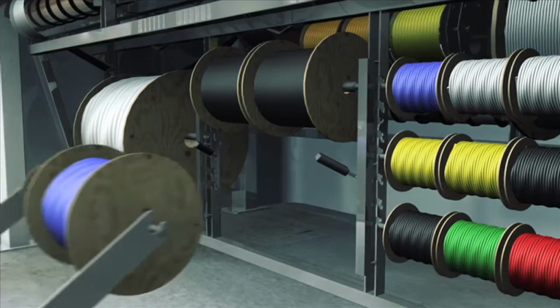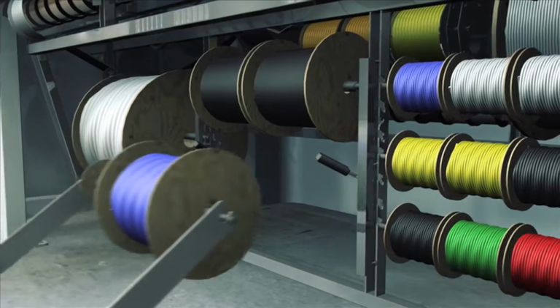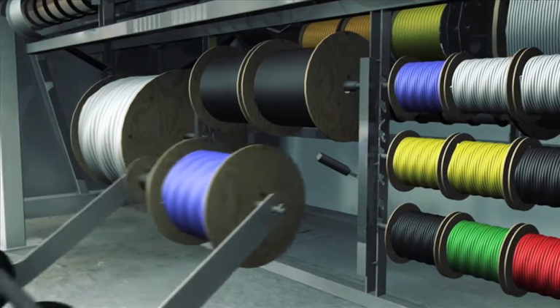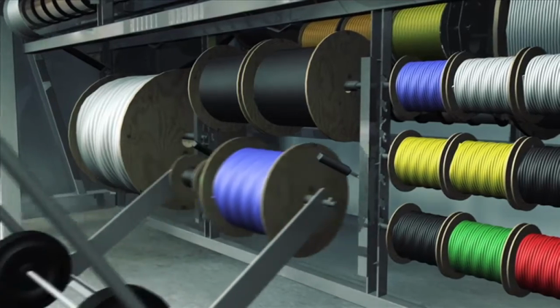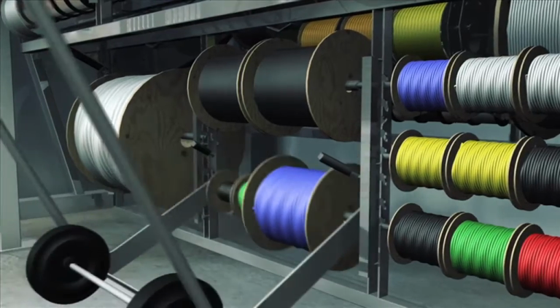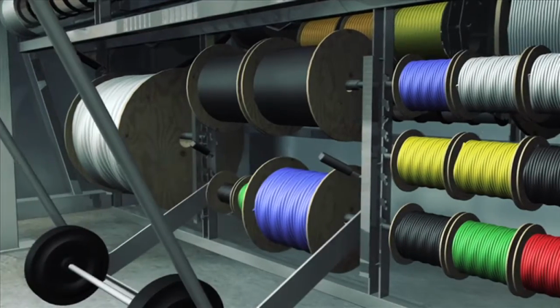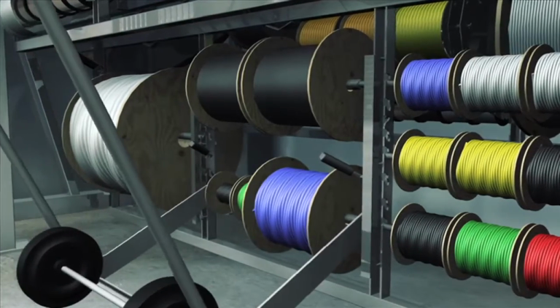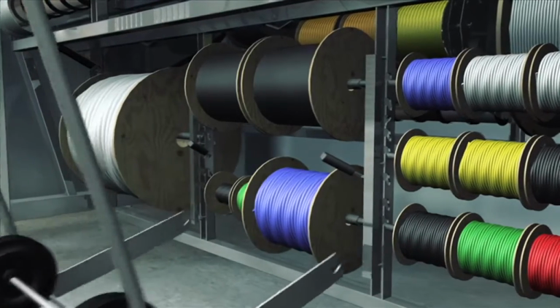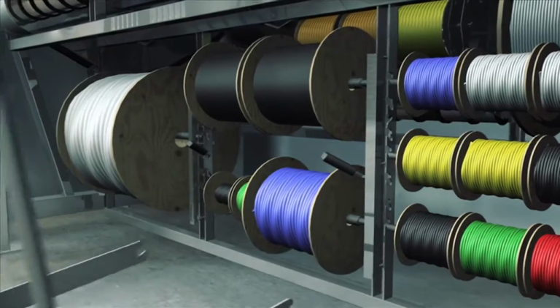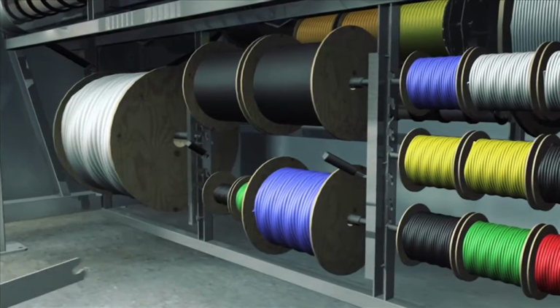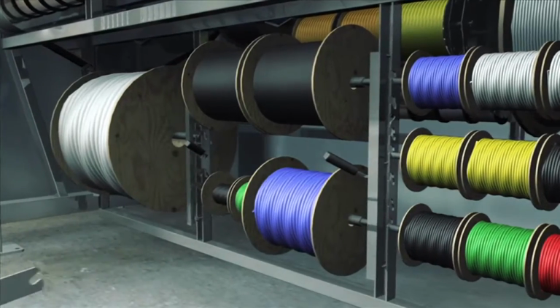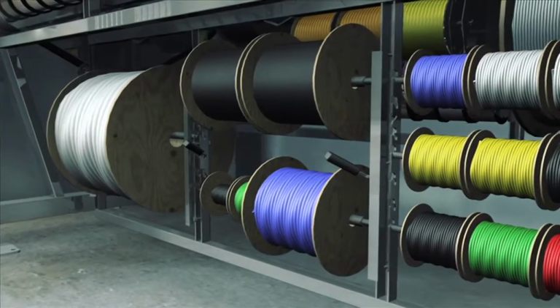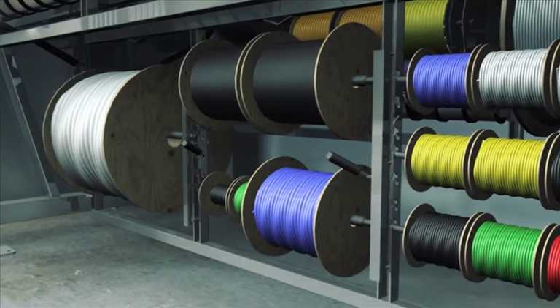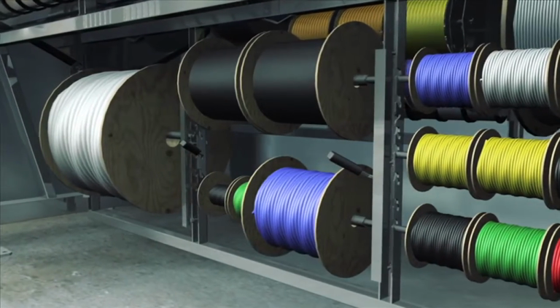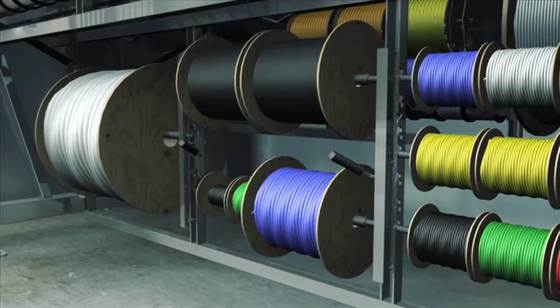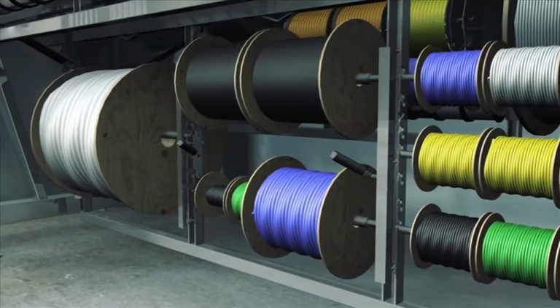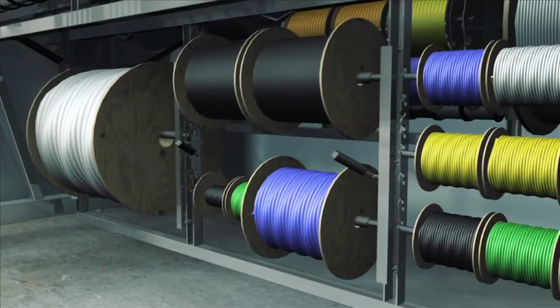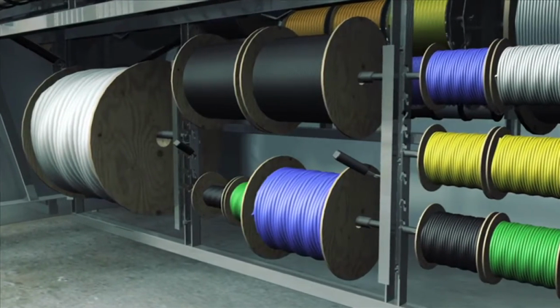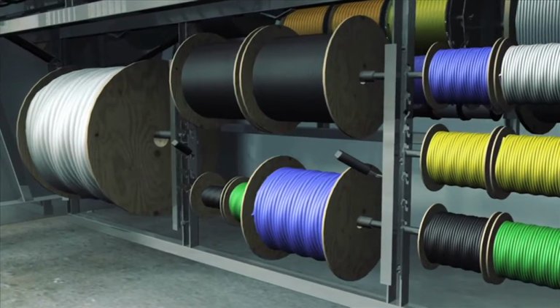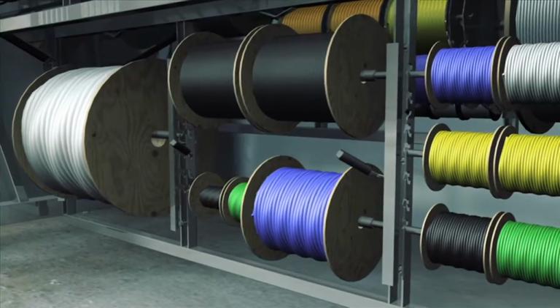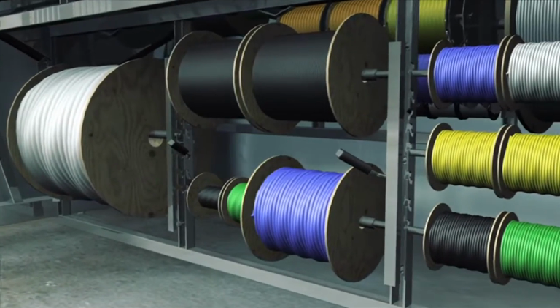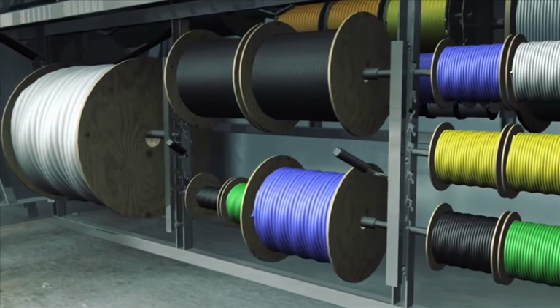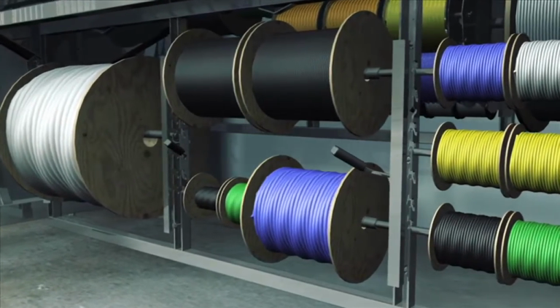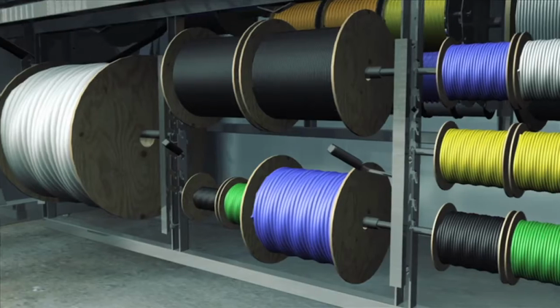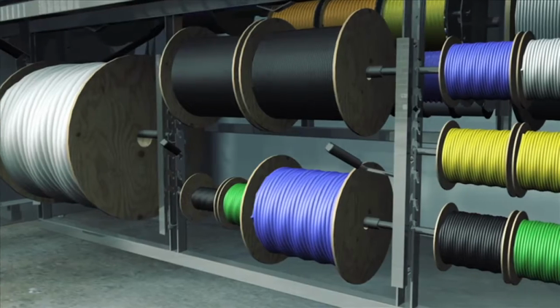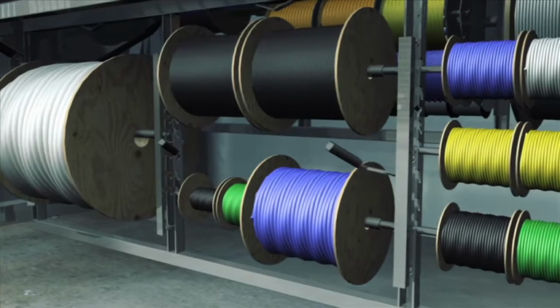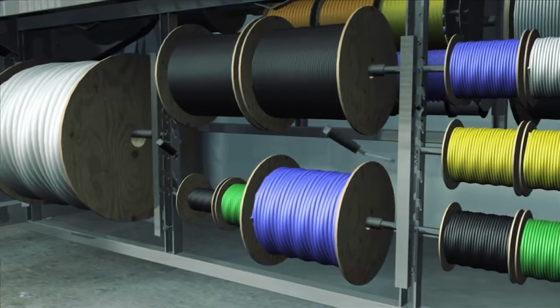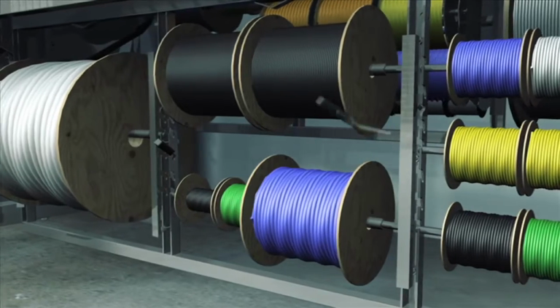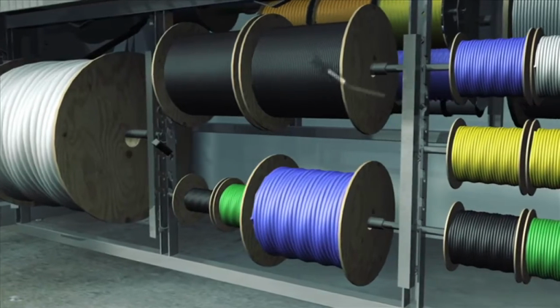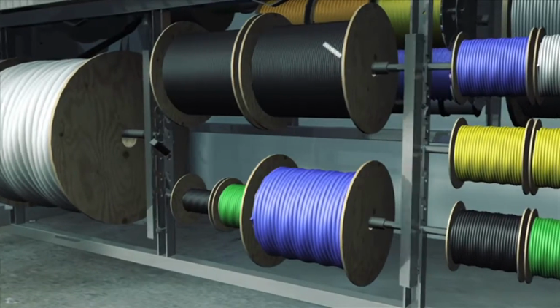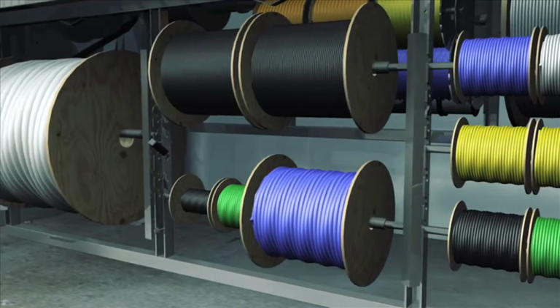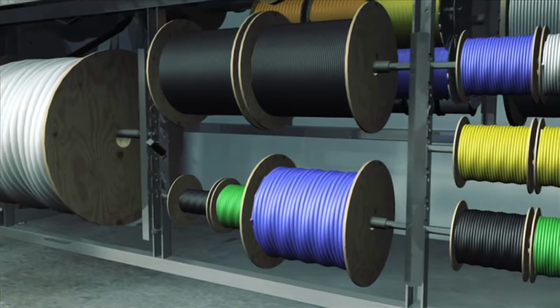Veeder's wire carousel features an easy load system that allows a single operator to manage even the heaviest spools.